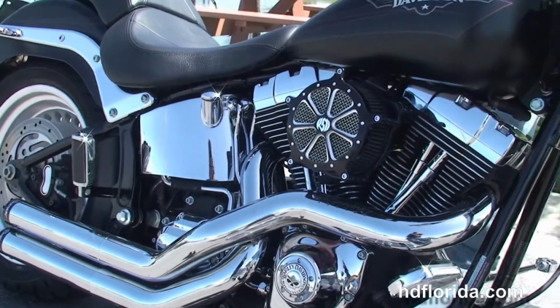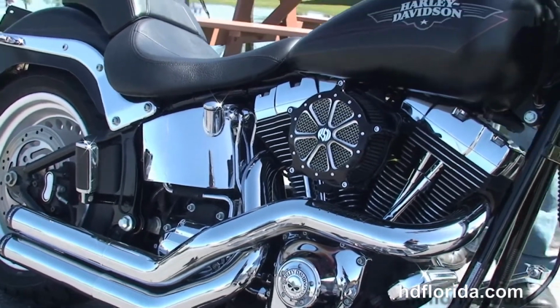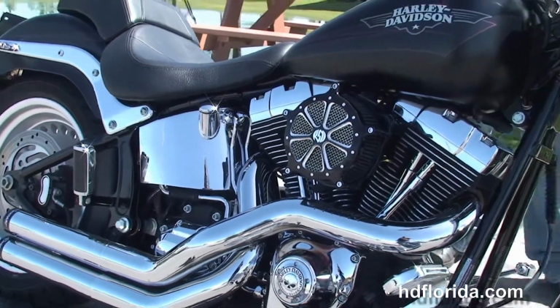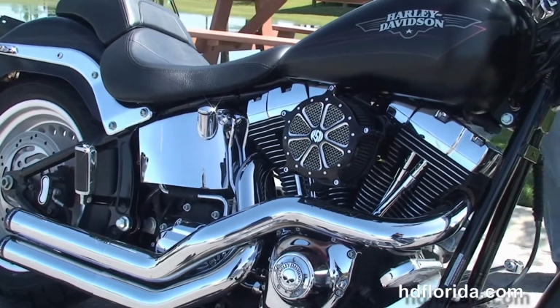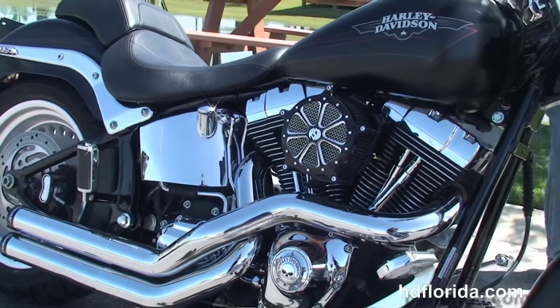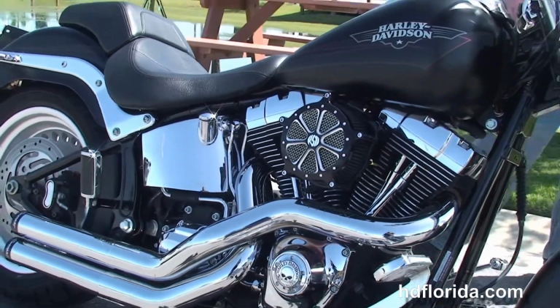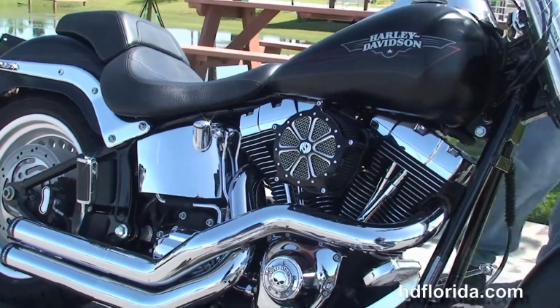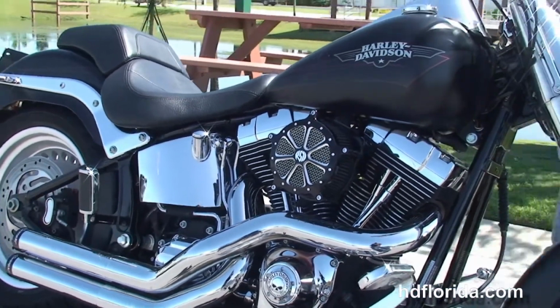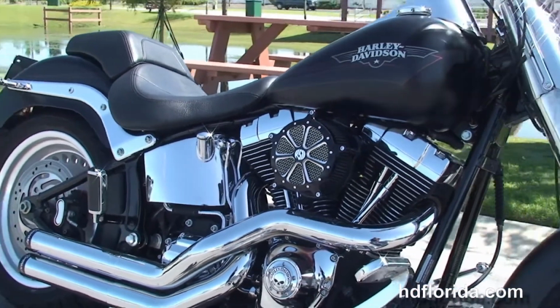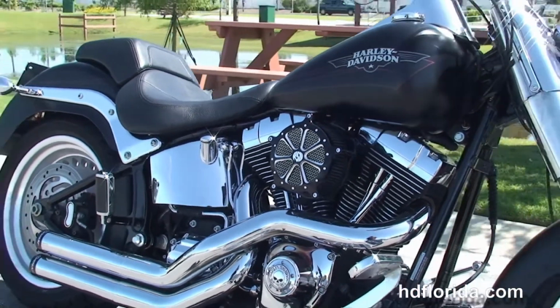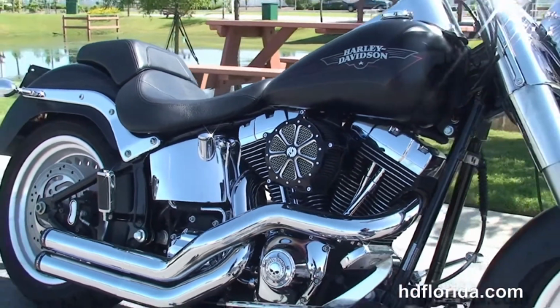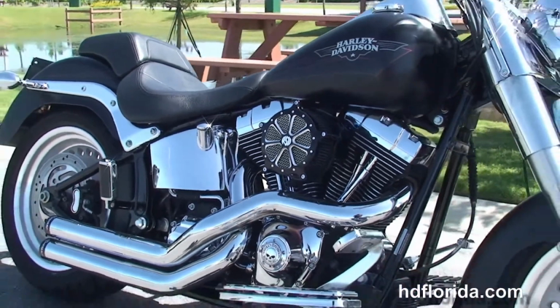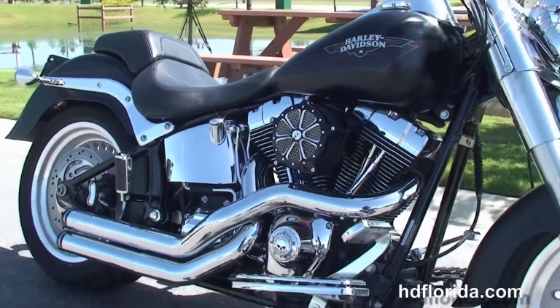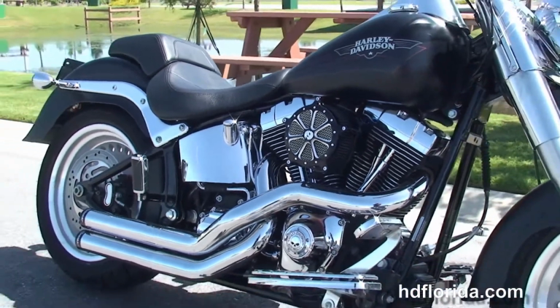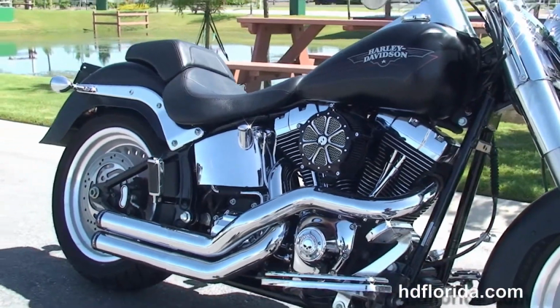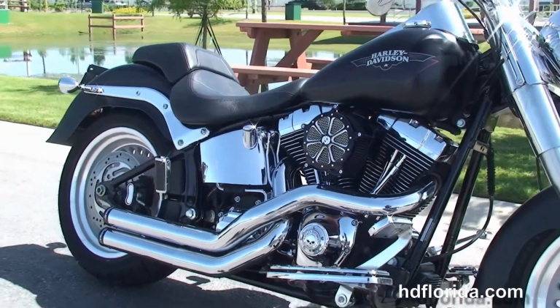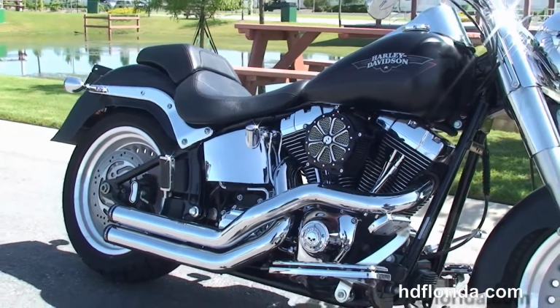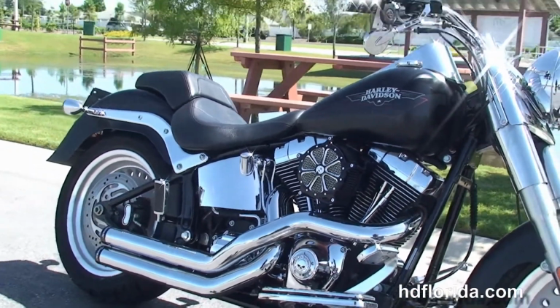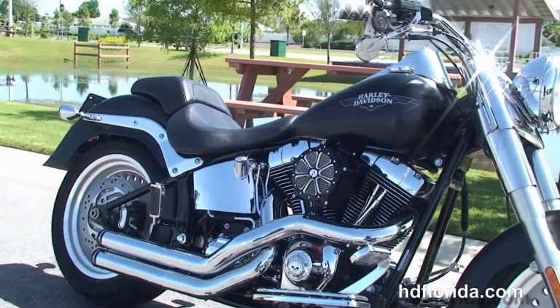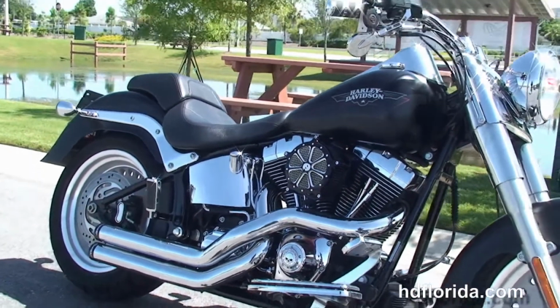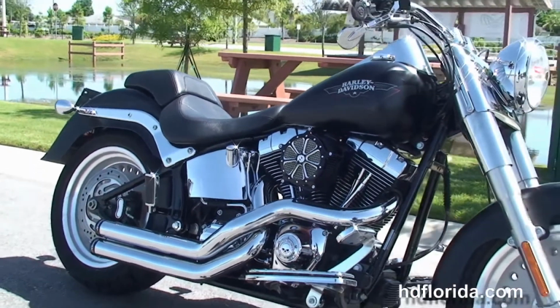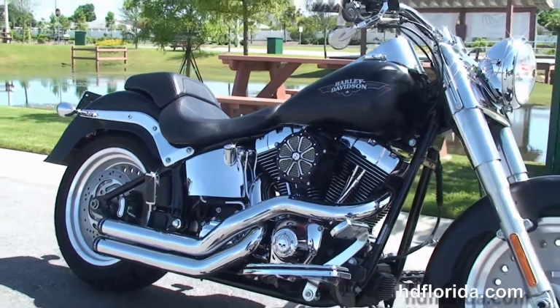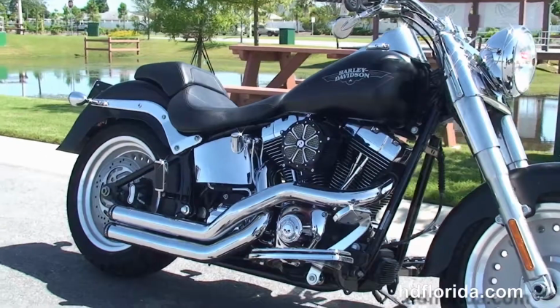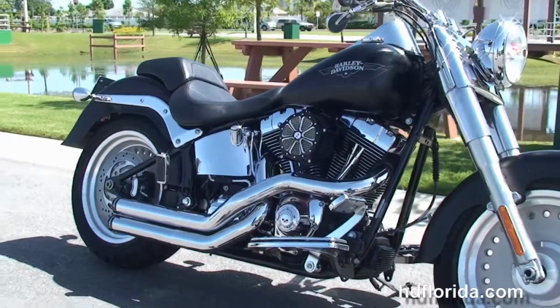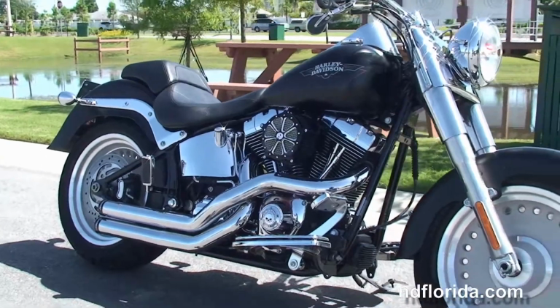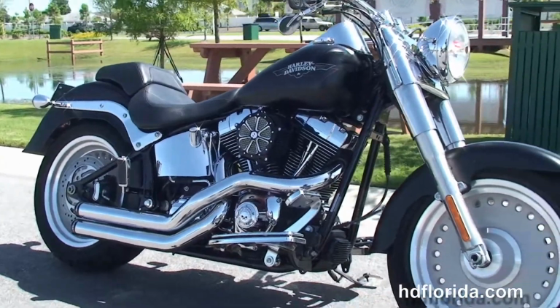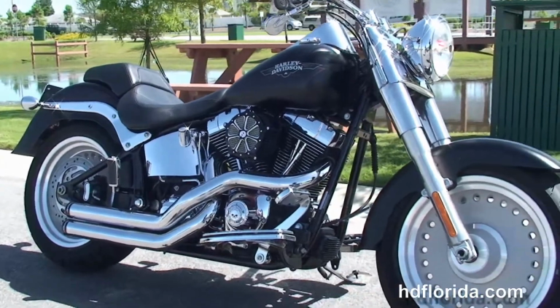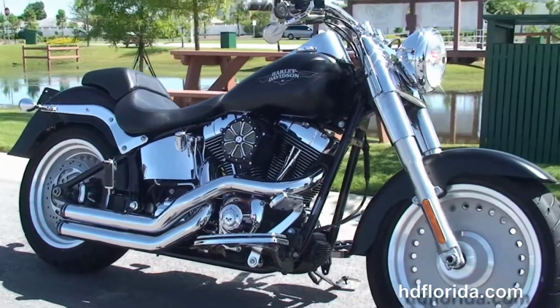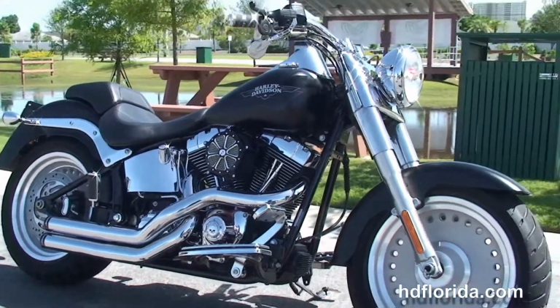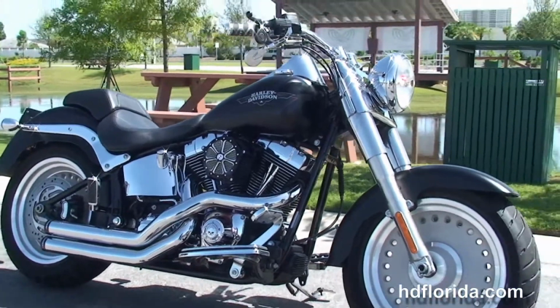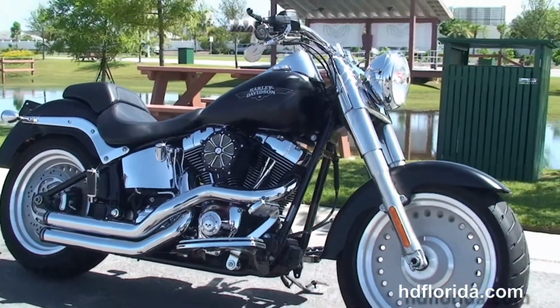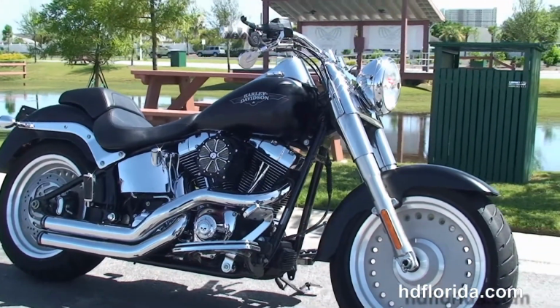We finance Harley-Davidsons up to 72 months, and be sure to ask about our fly and ride program. Here at the world-famous Harley-Davidson of Panama City Beach, all our bikes are fully serviced and safety inspected.